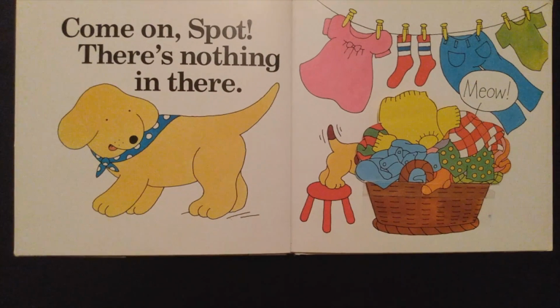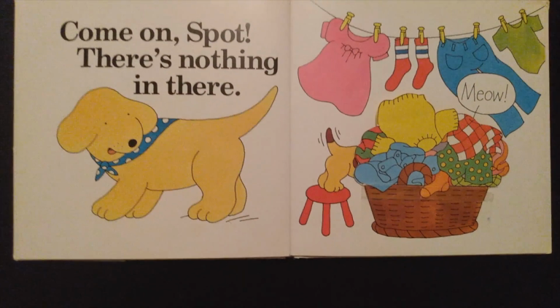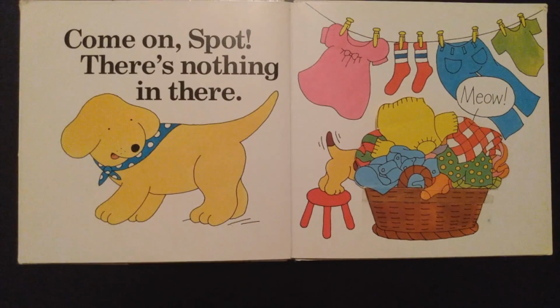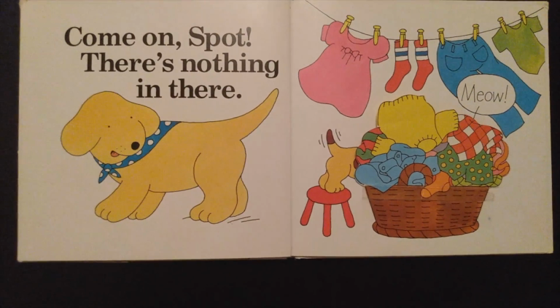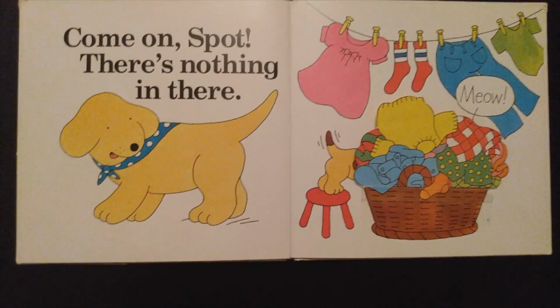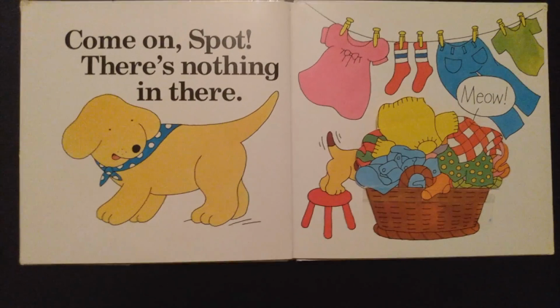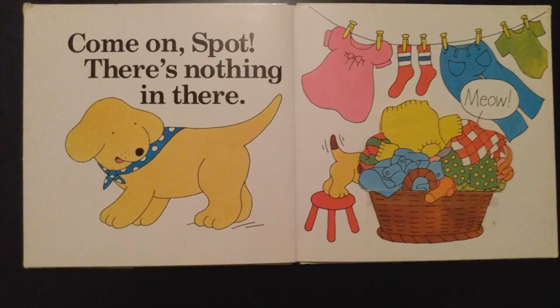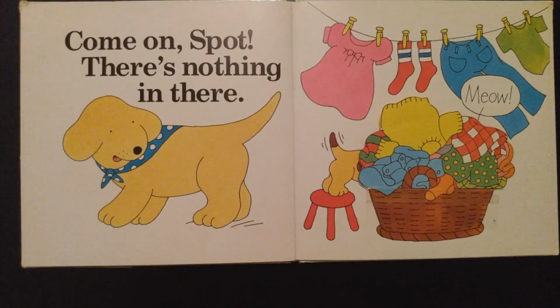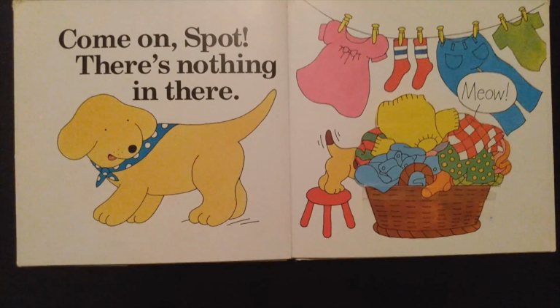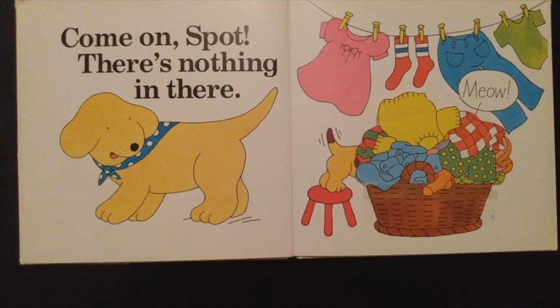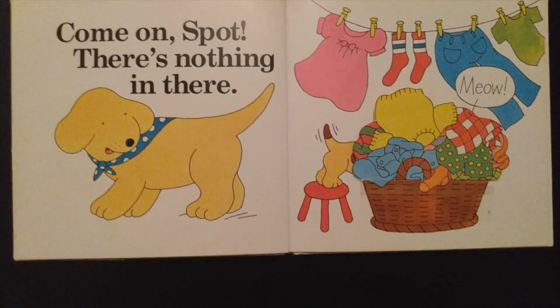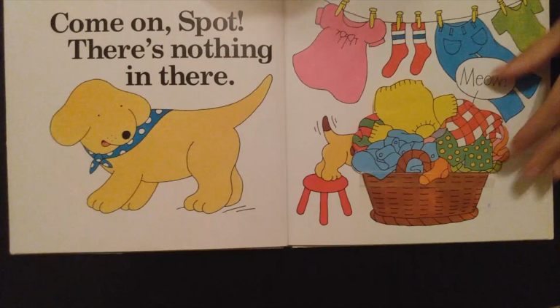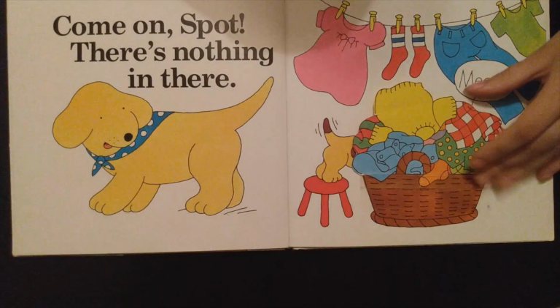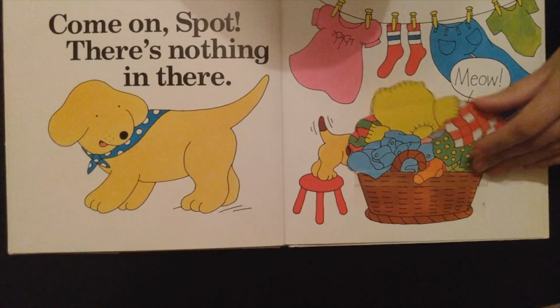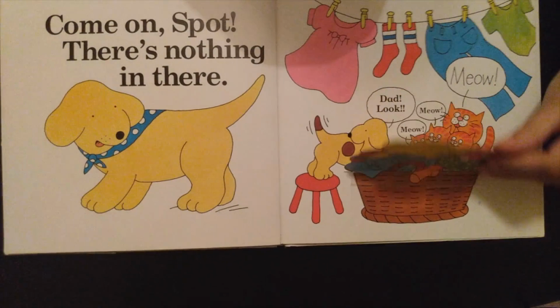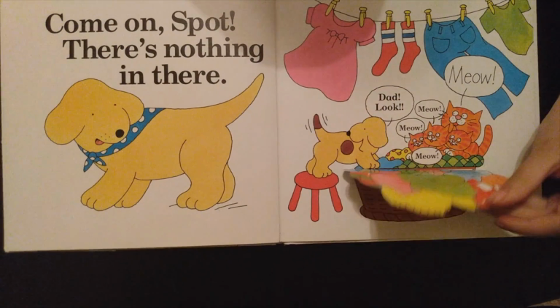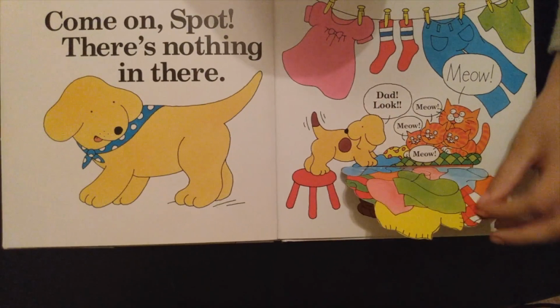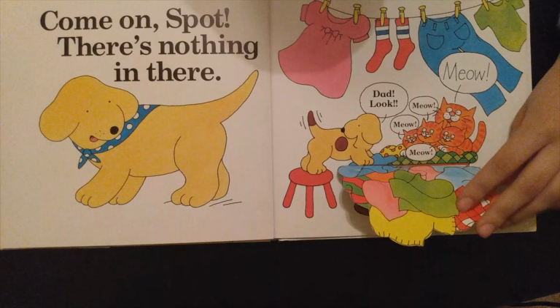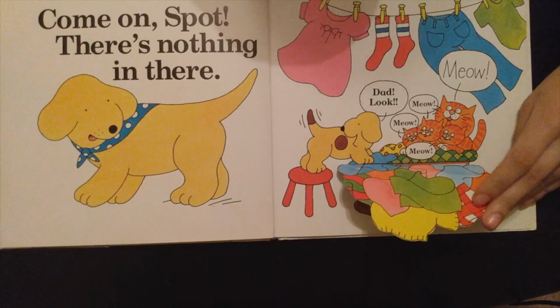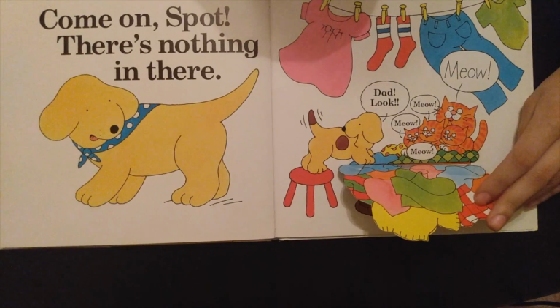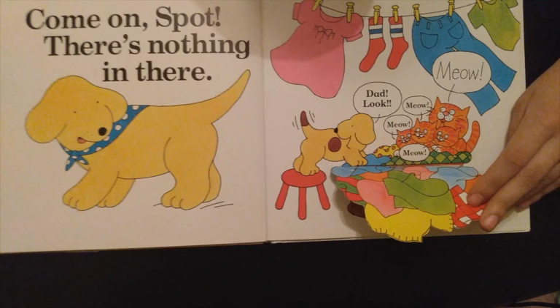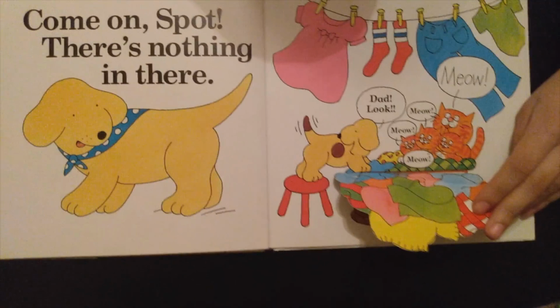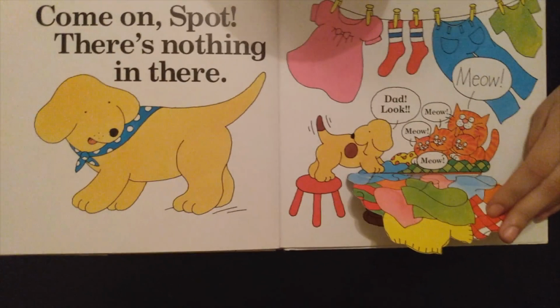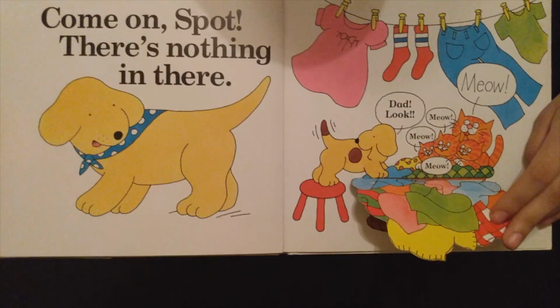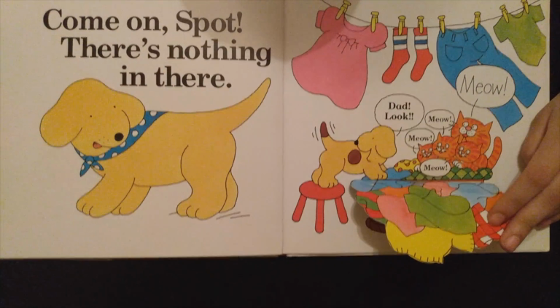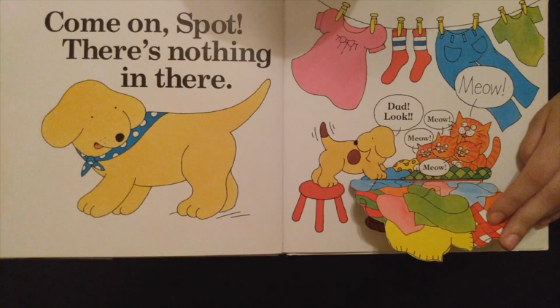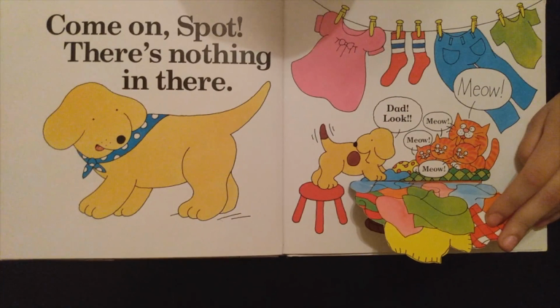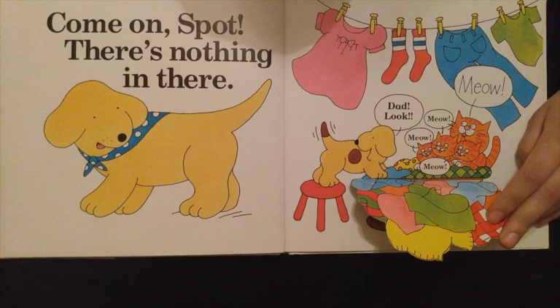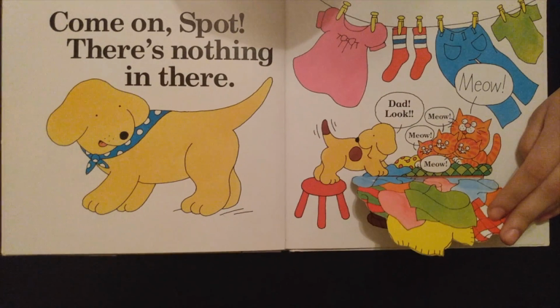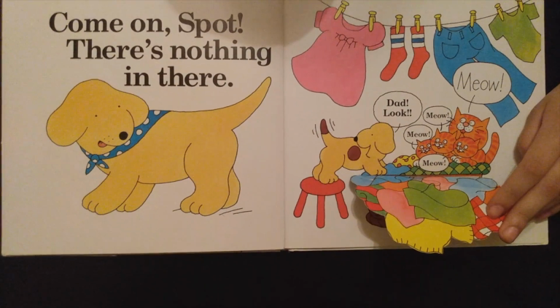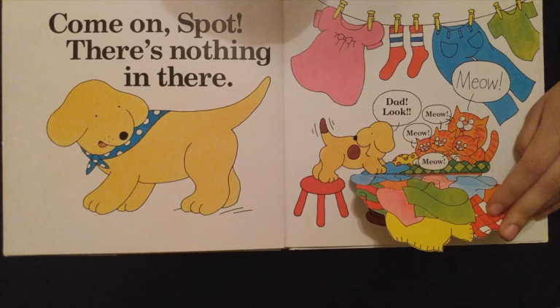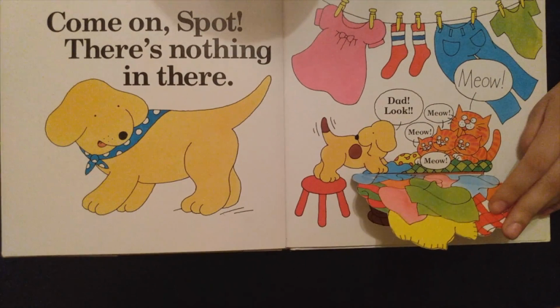Come on, Spot. There's nothing in there. Meow. Meow. Look, Dad. Meow, meow, meow.